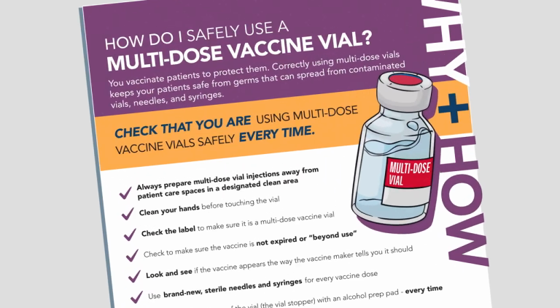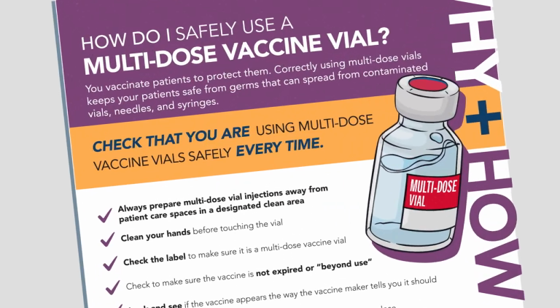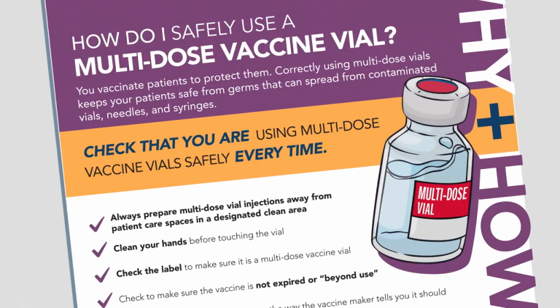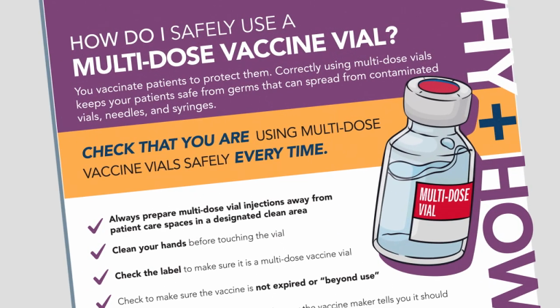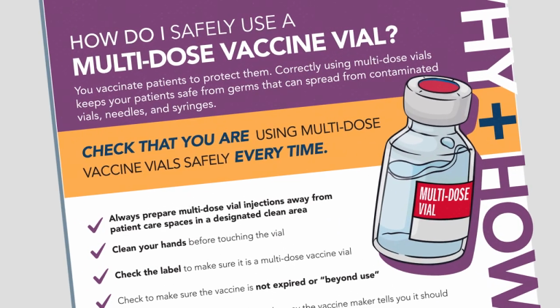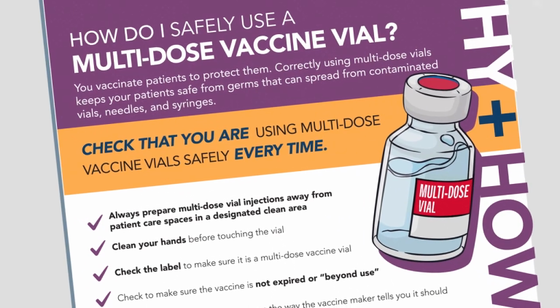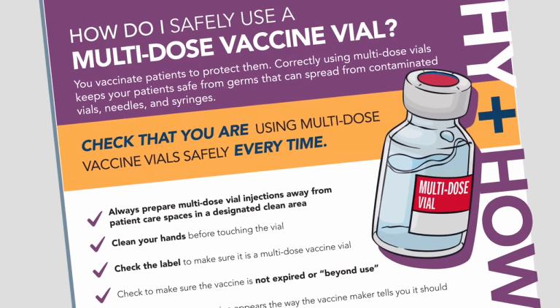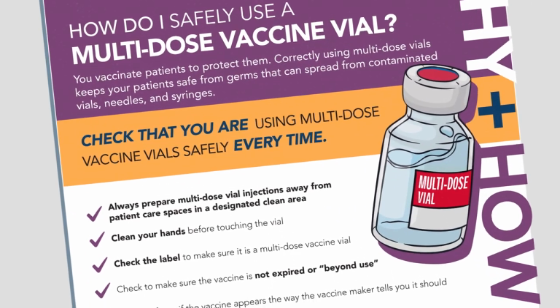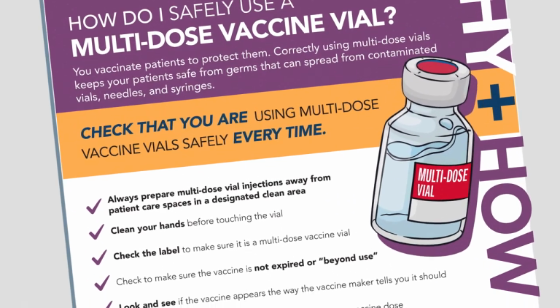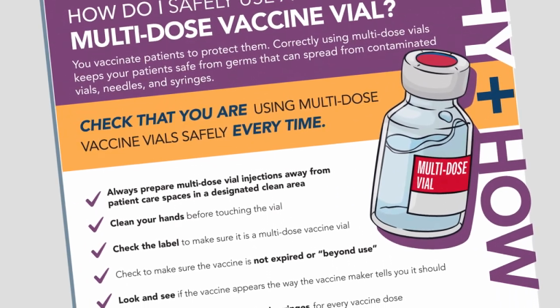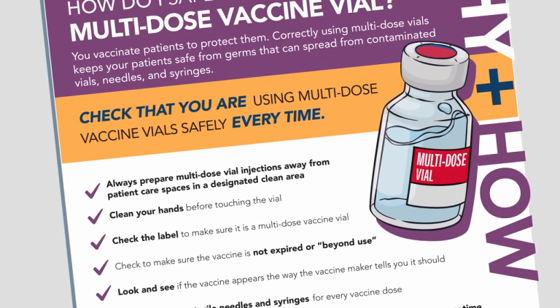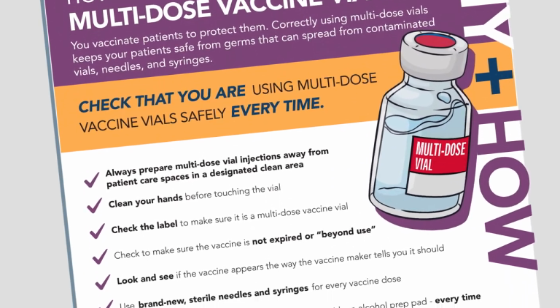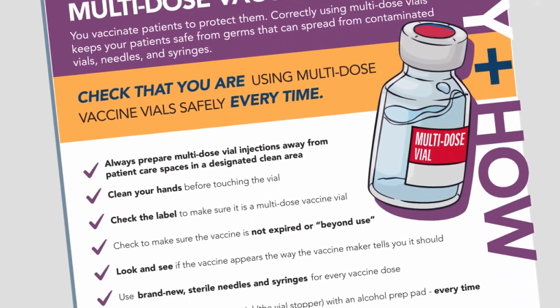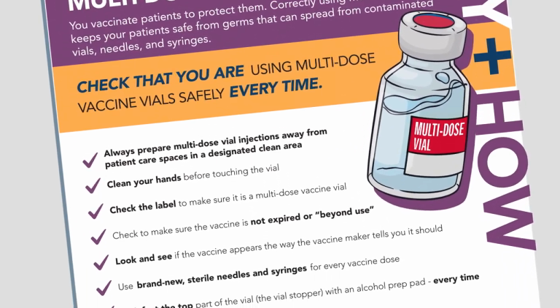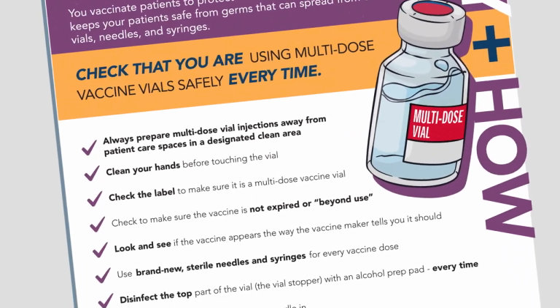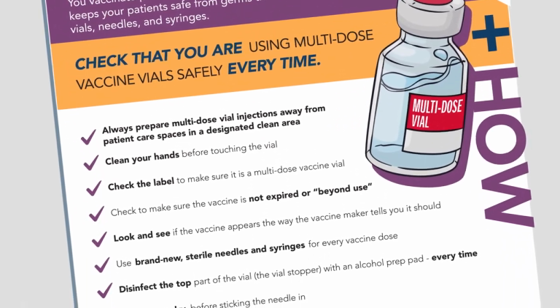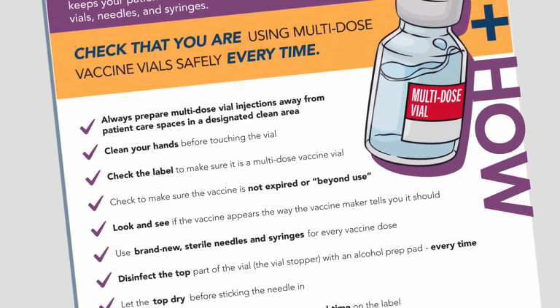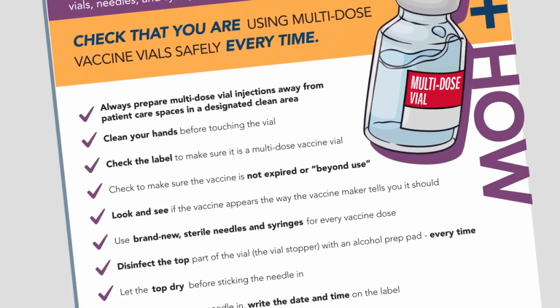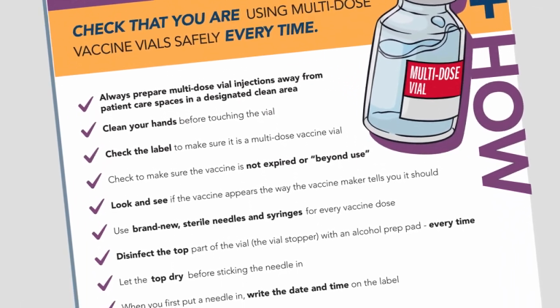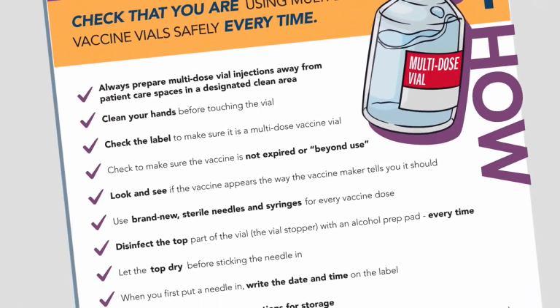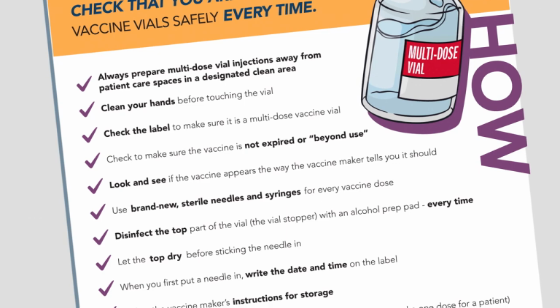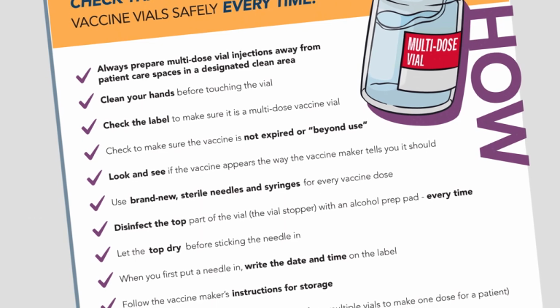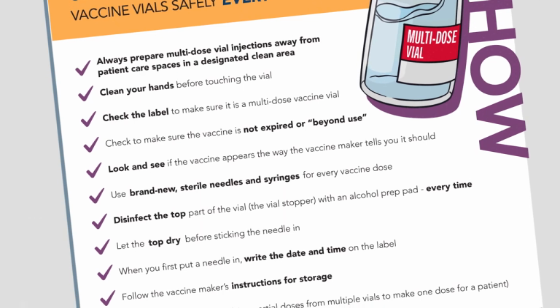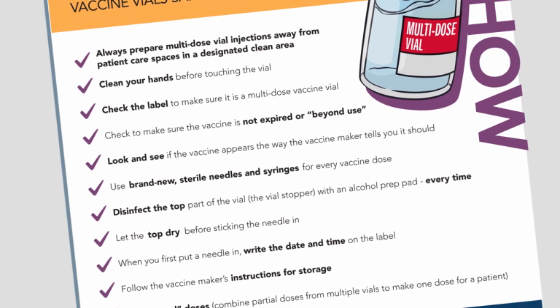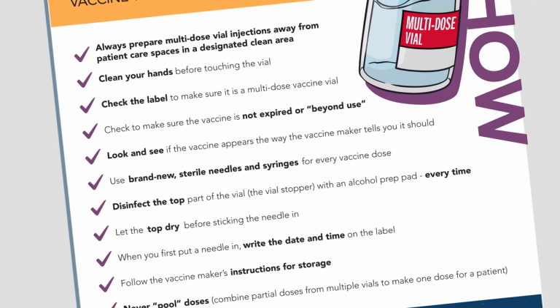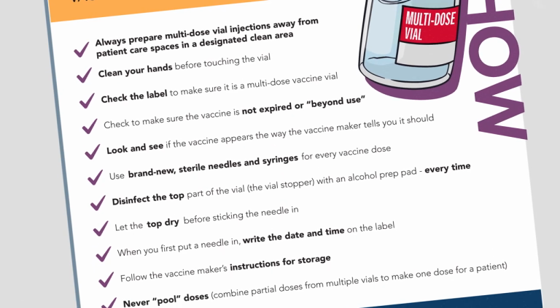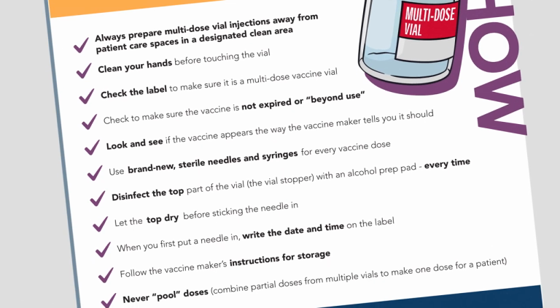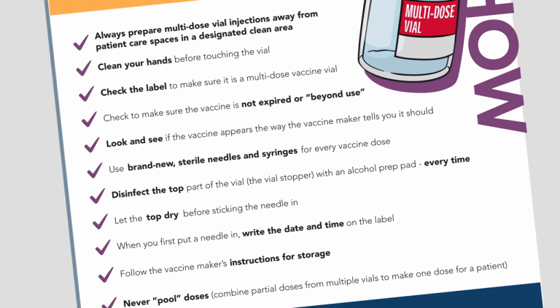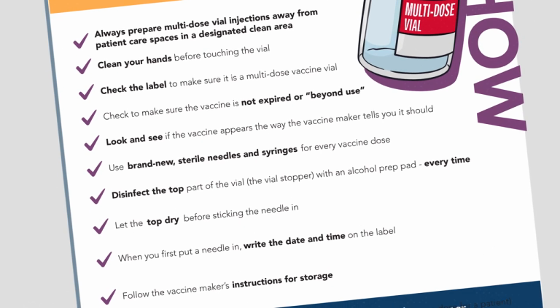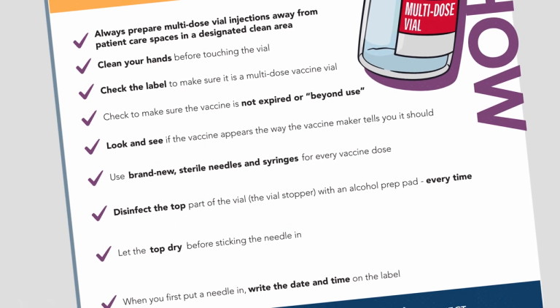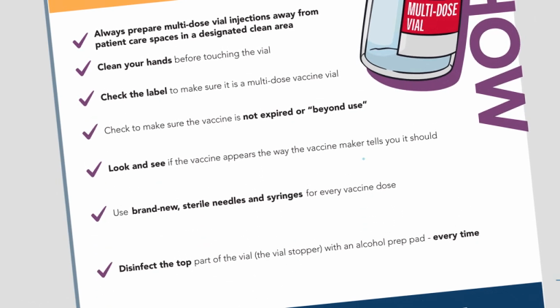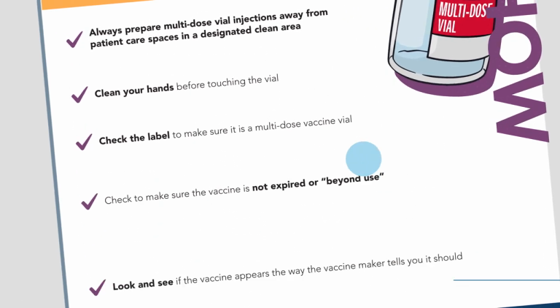However, depending on the vaccine, the vaccine maker may recommend additional steps, so be sure to check before starting.